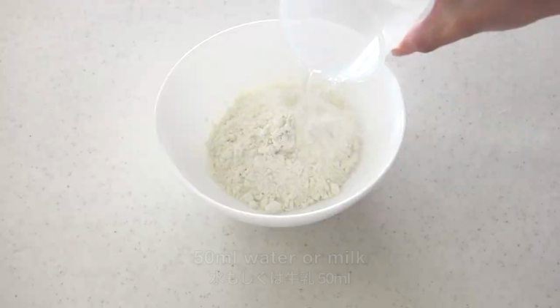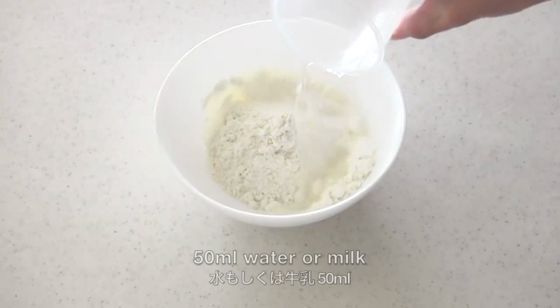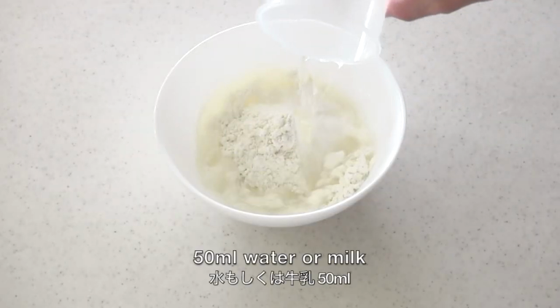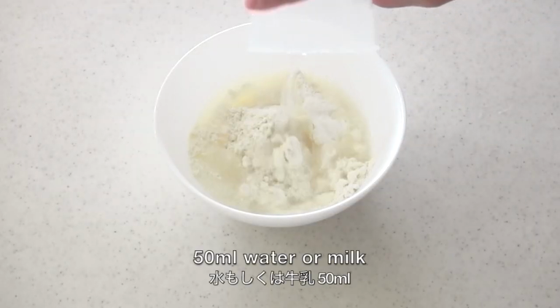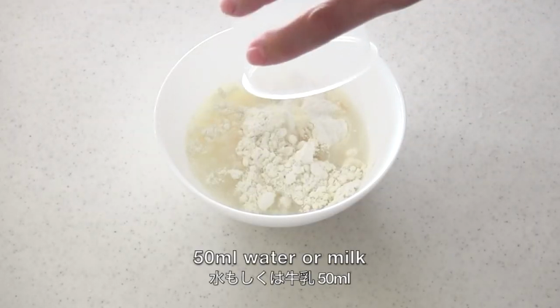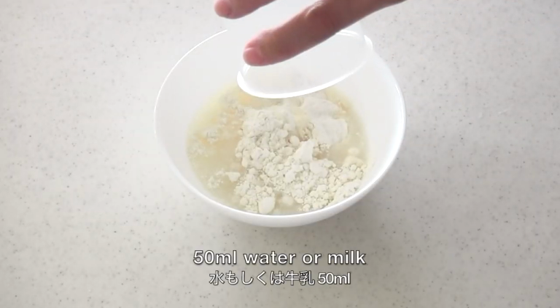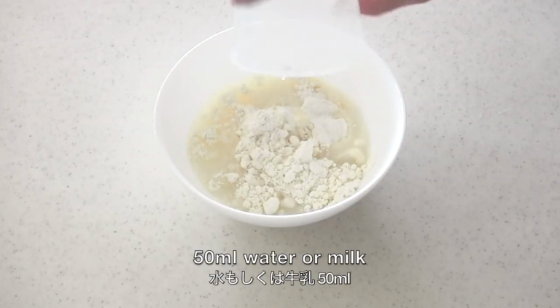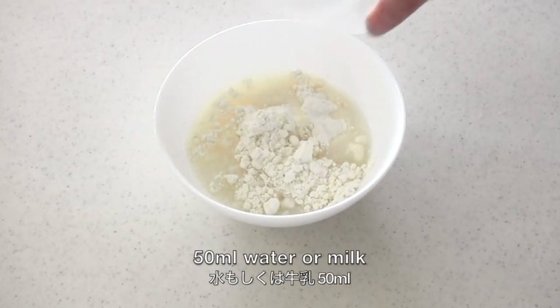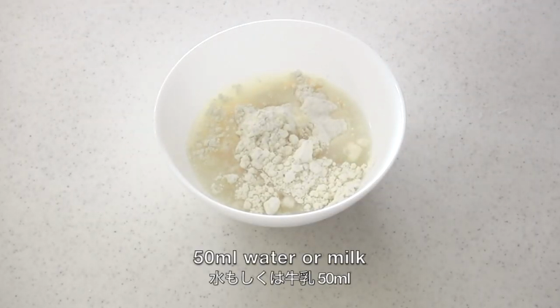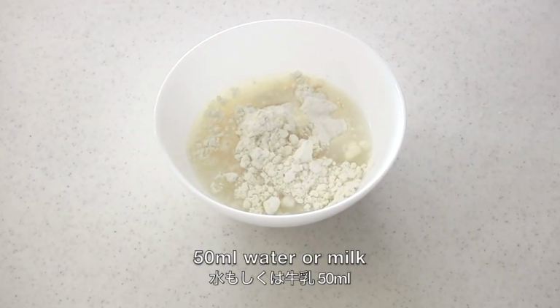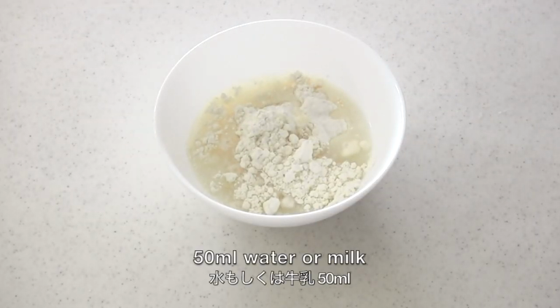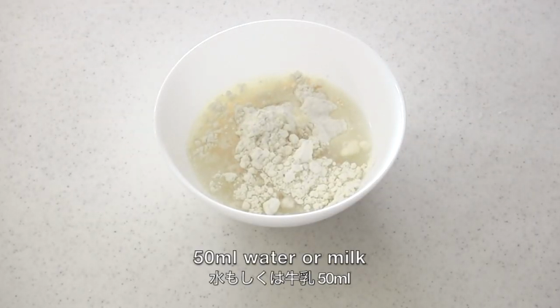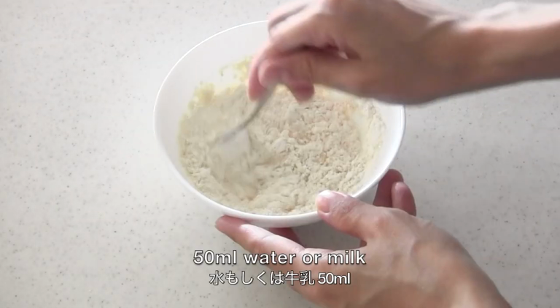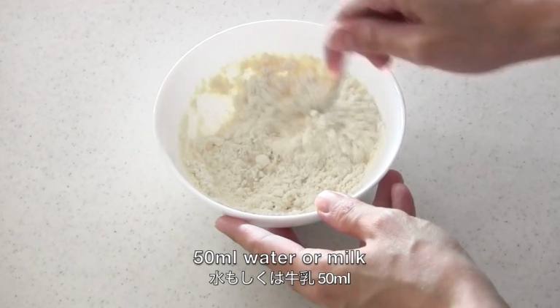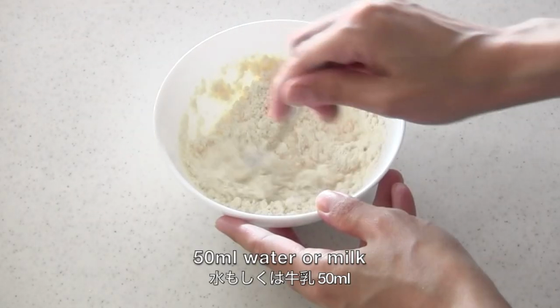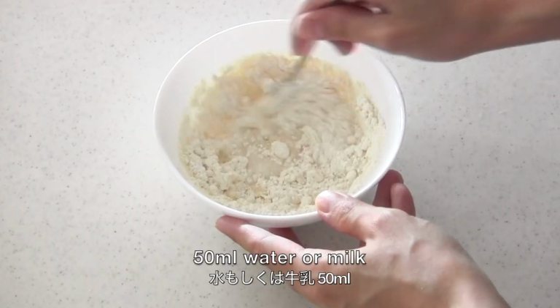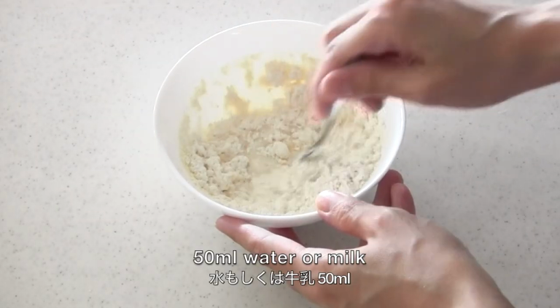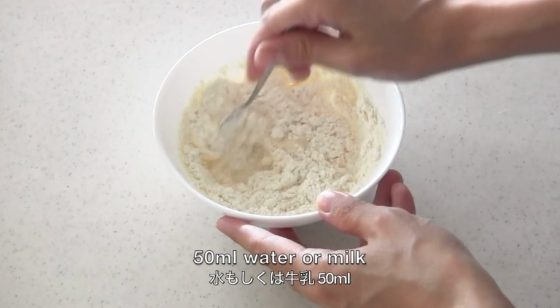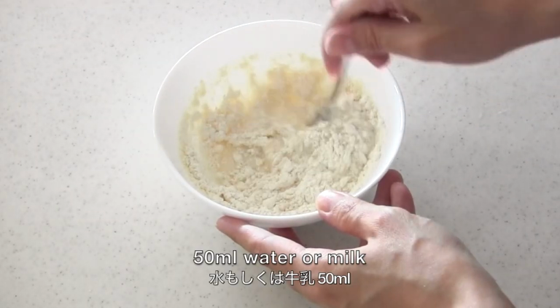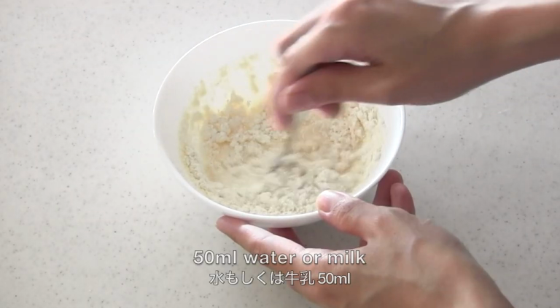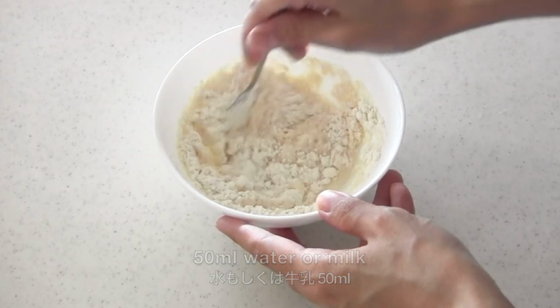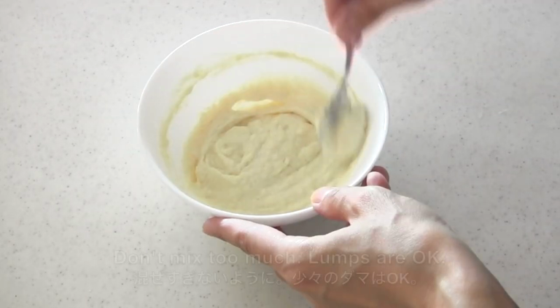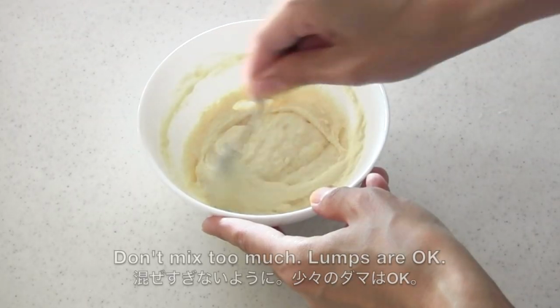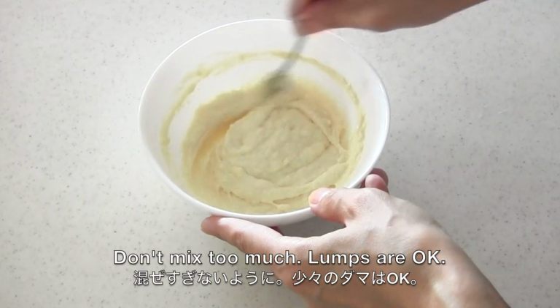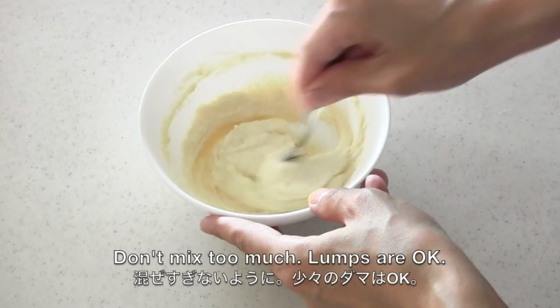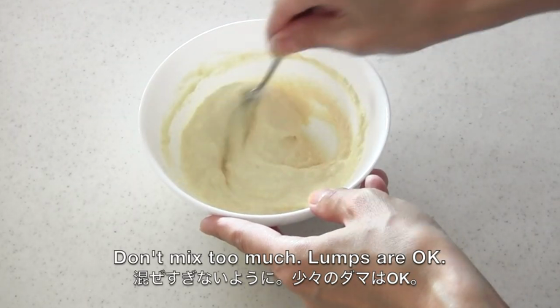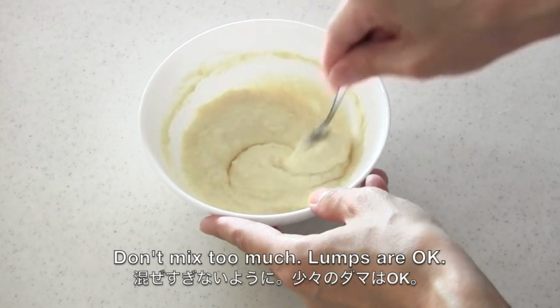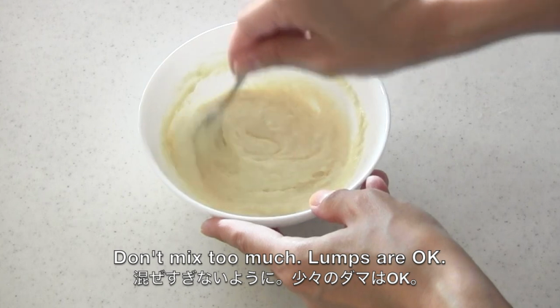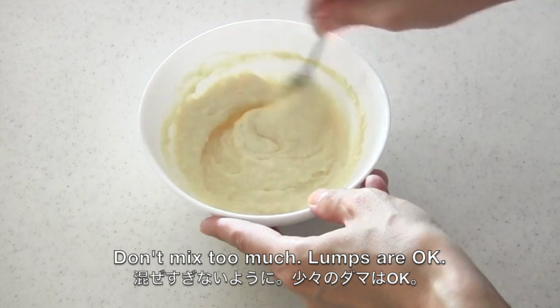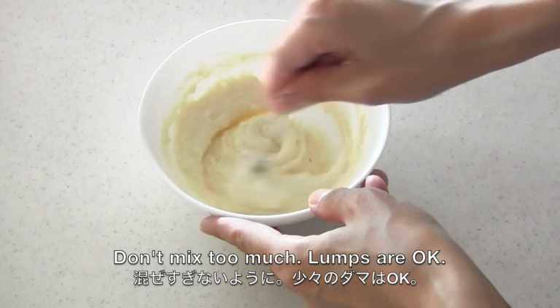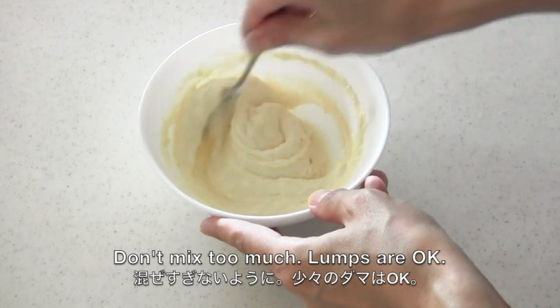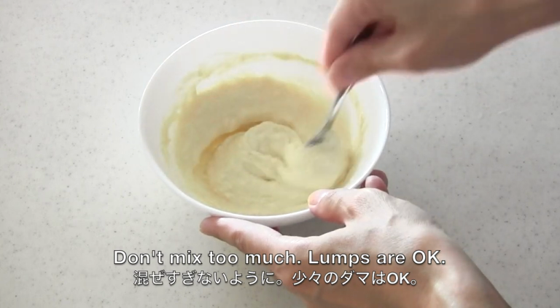Add water or milk and mix well. Now the batter is done — very easy, right?